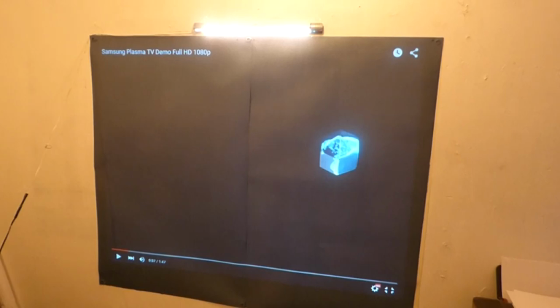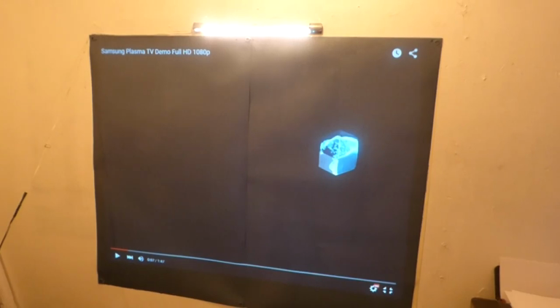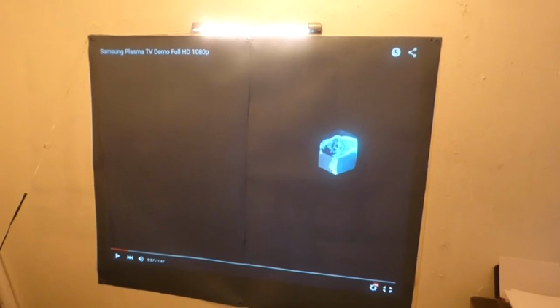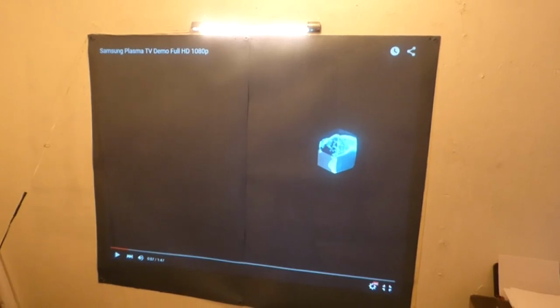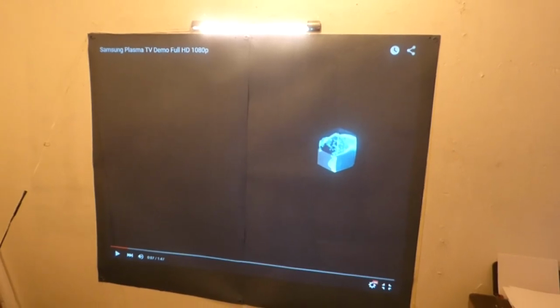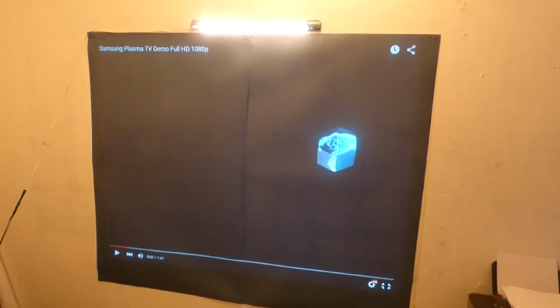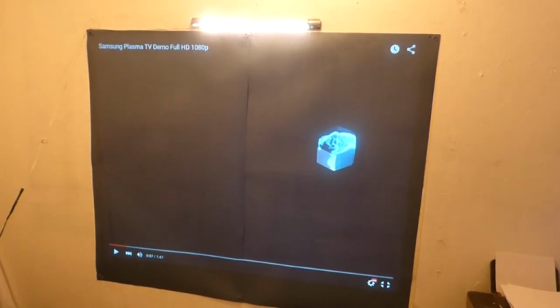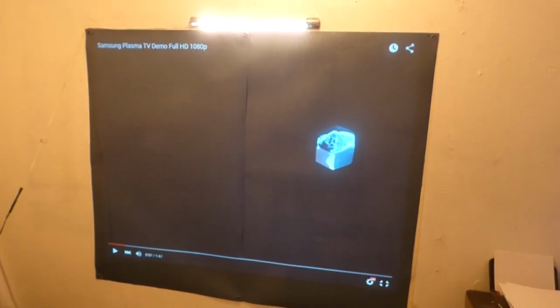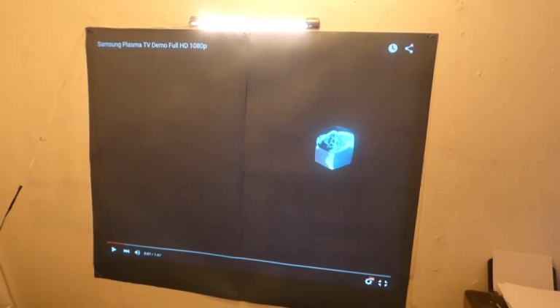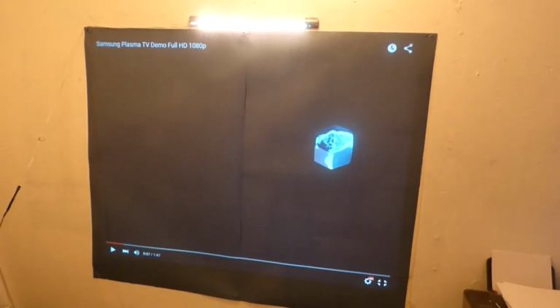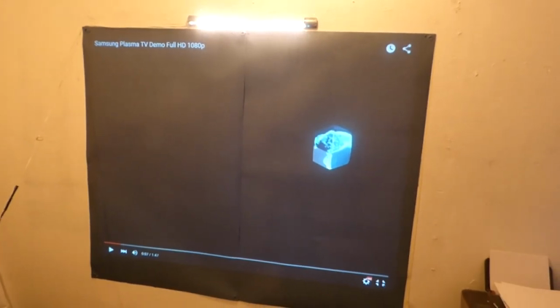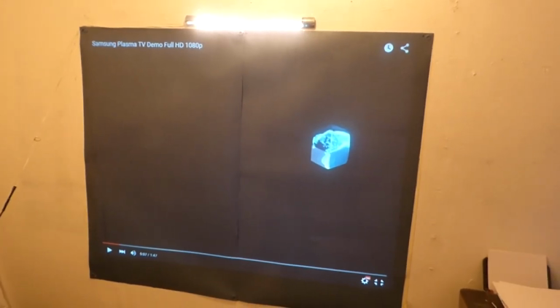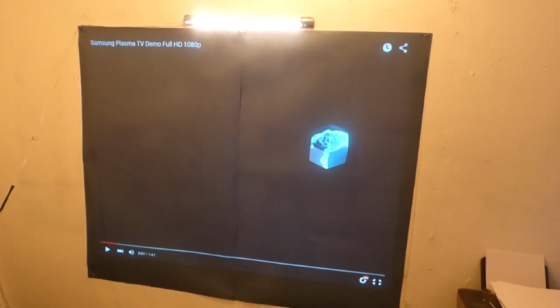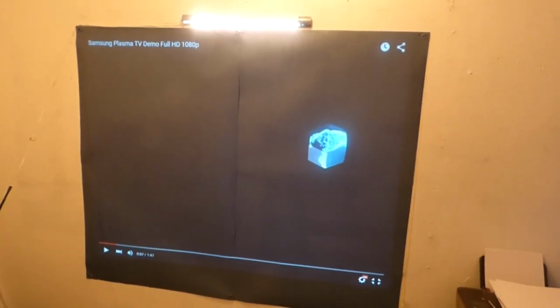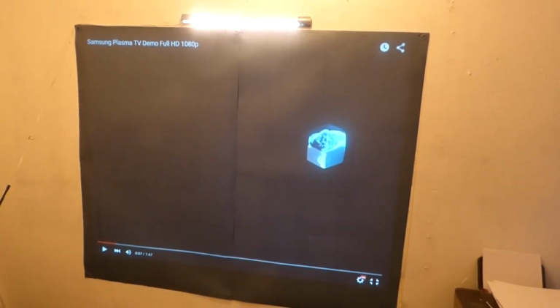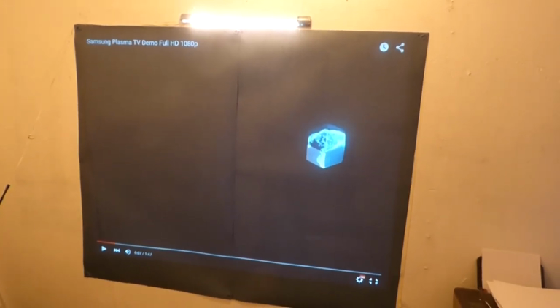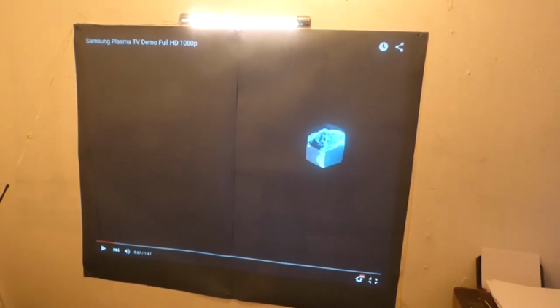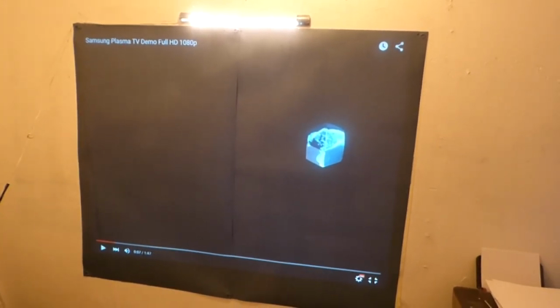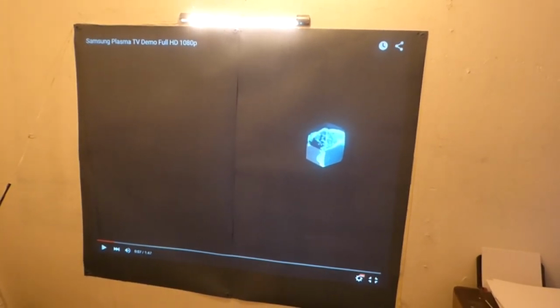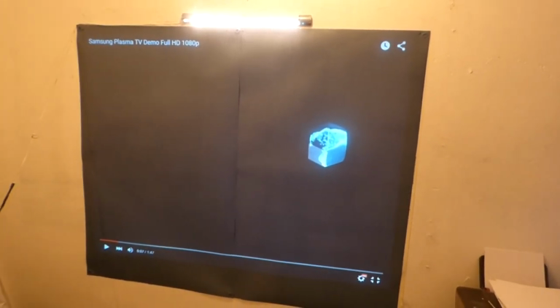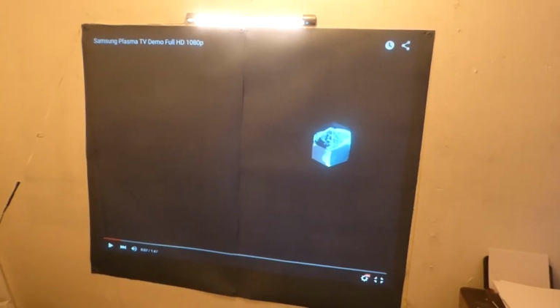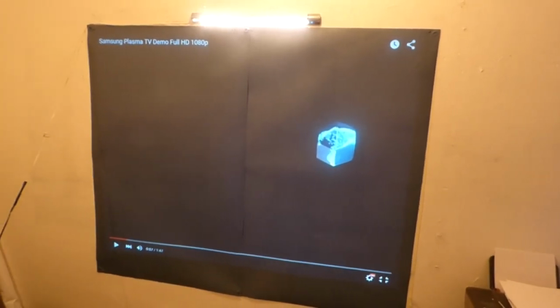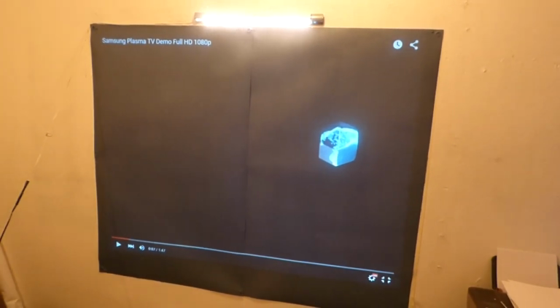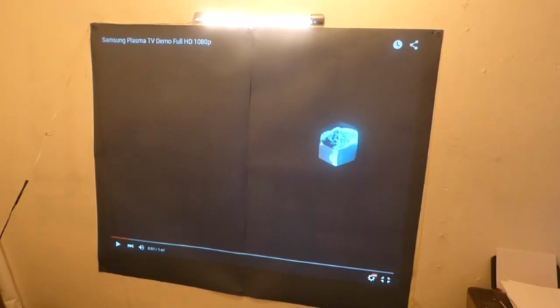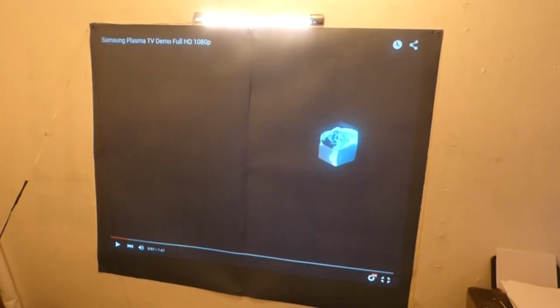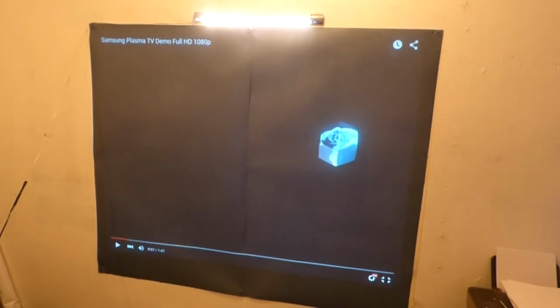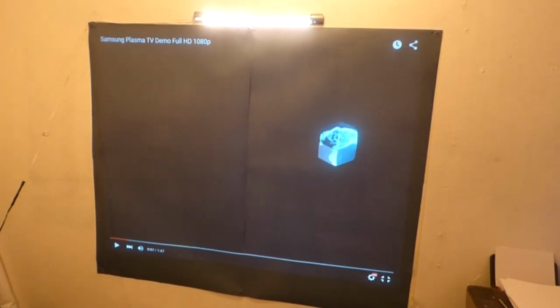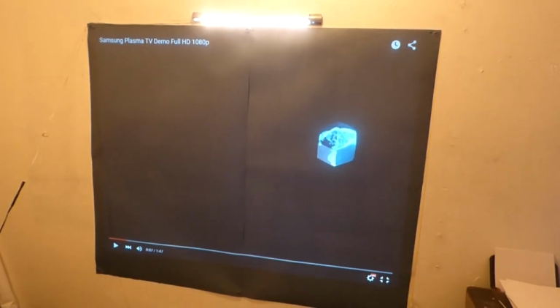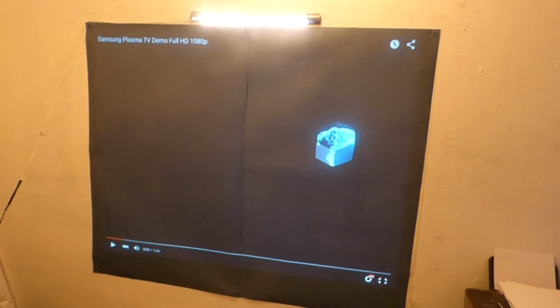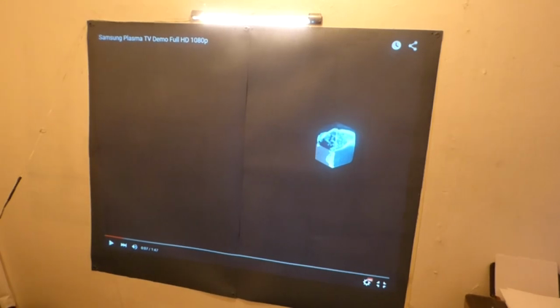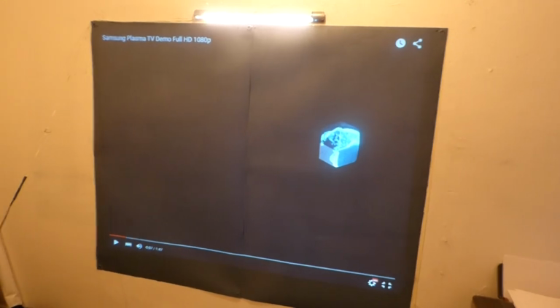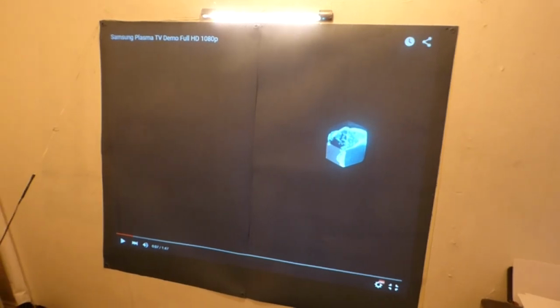Hey, how are you guys doing out there? My name is Kenneth Bird. I'm the designer of Digital One Crystal Screen Paint and Digital 4K Crystal Onyx.